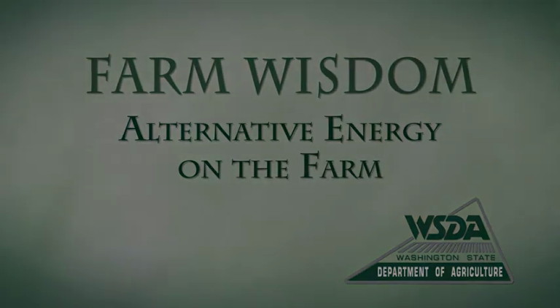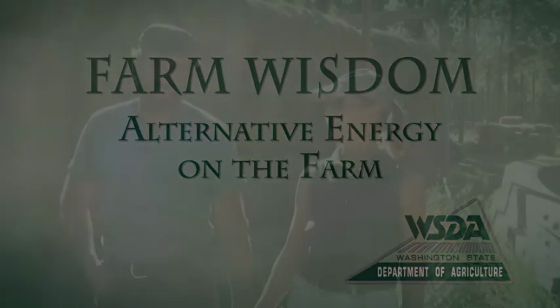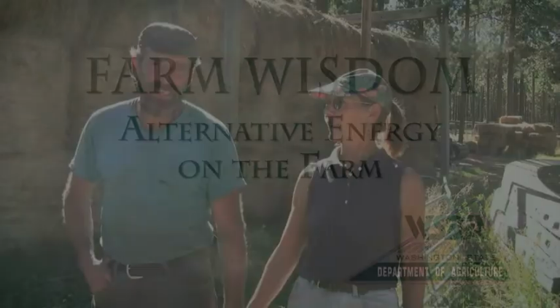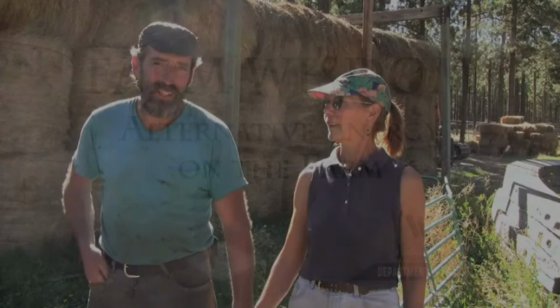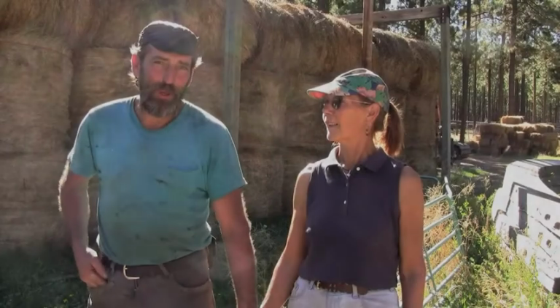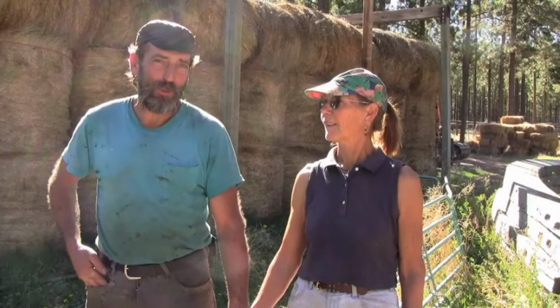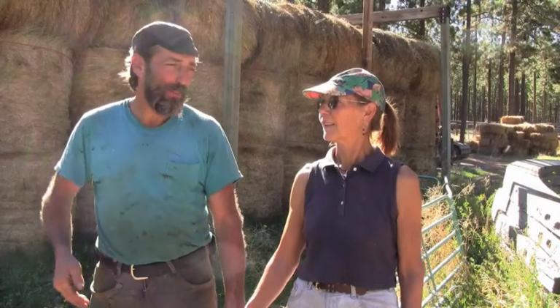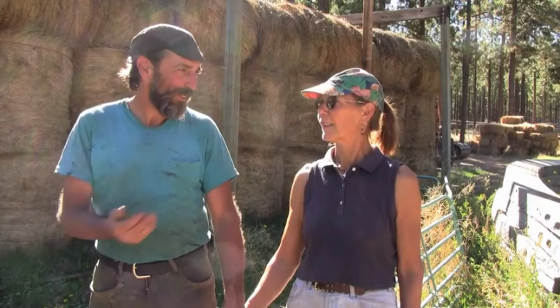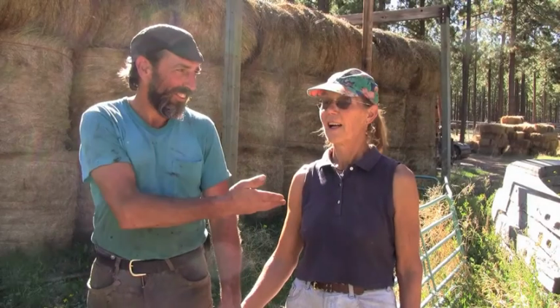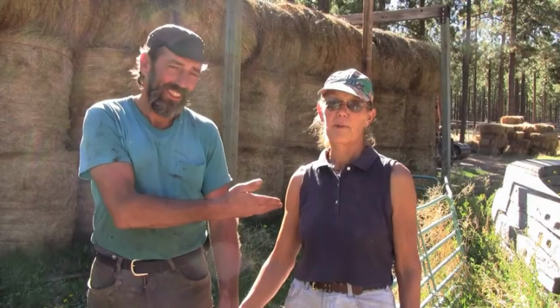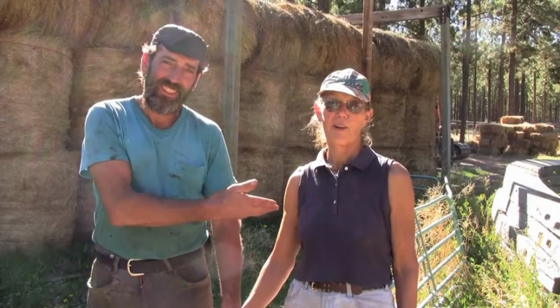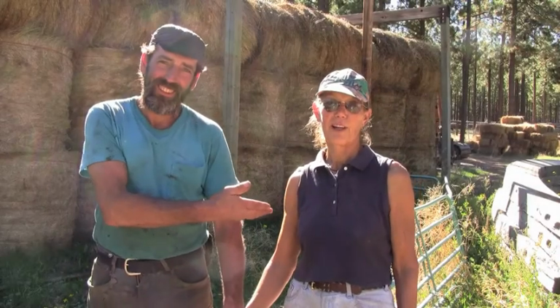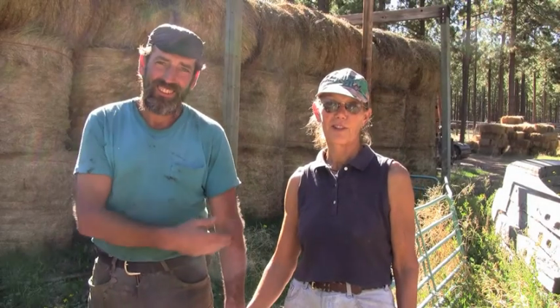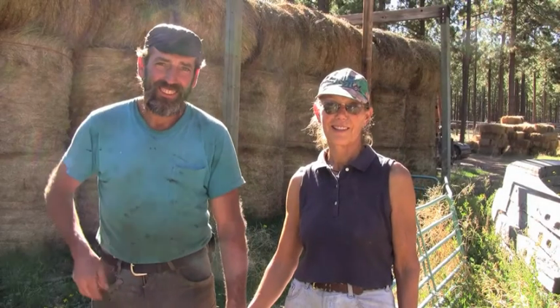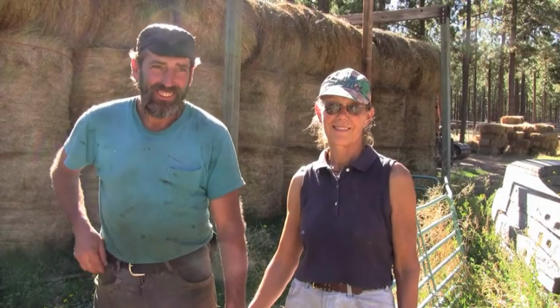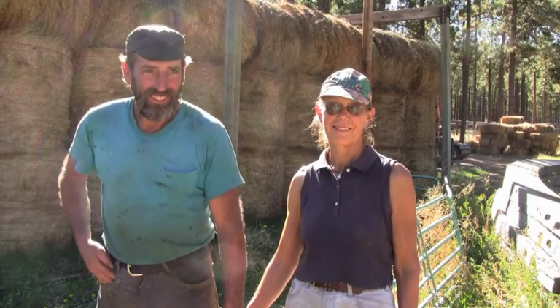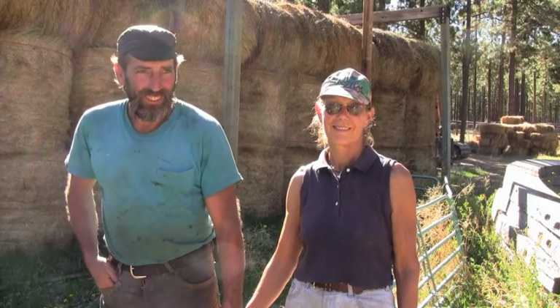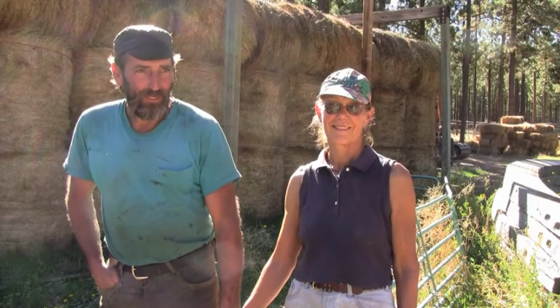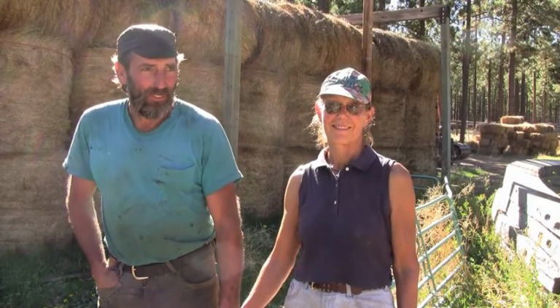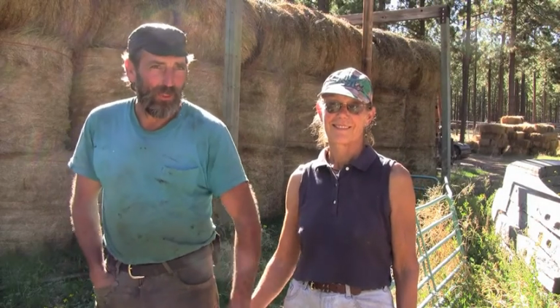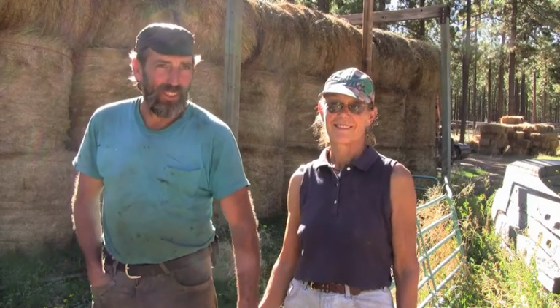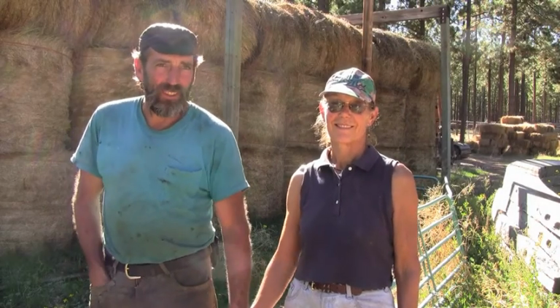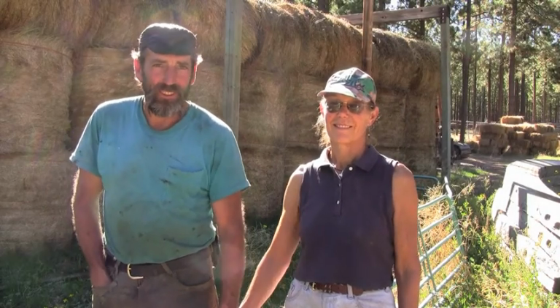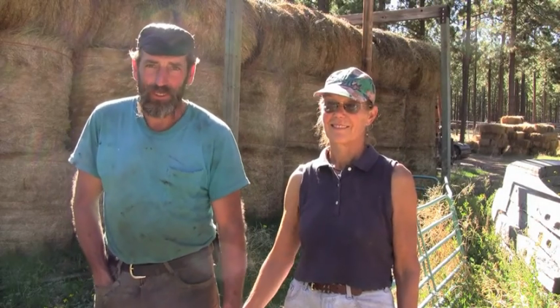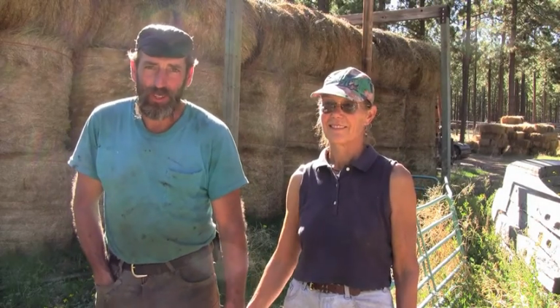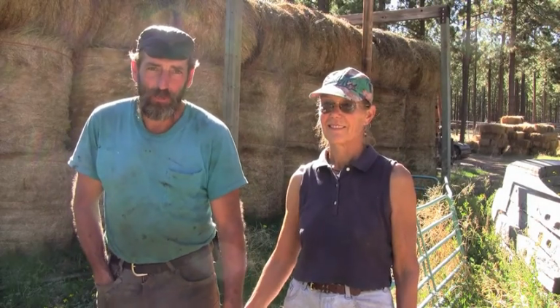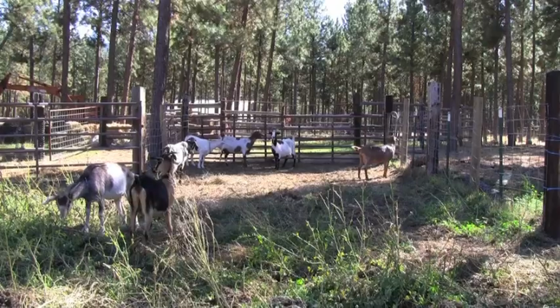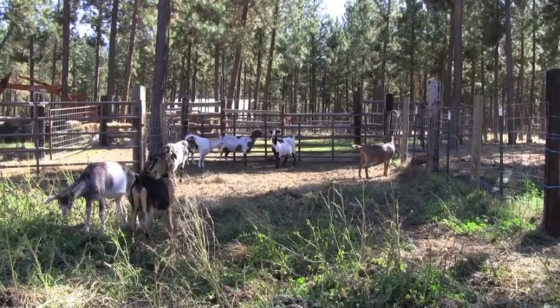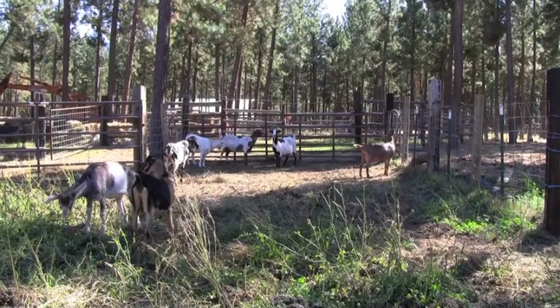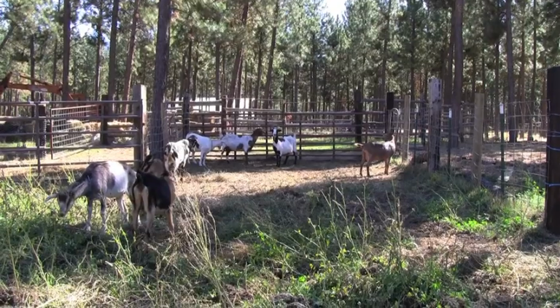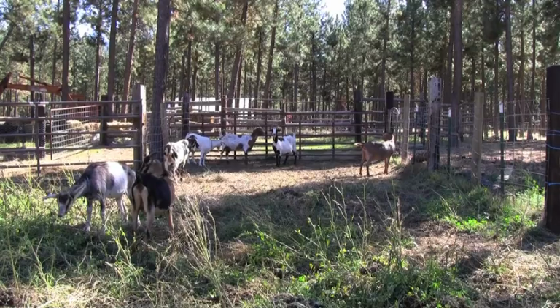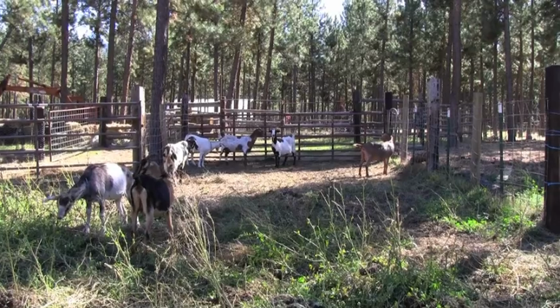Hi, I'm Albert Roberts. I'm Carrie Hunter. And we own and operate Pine Stump Farms.